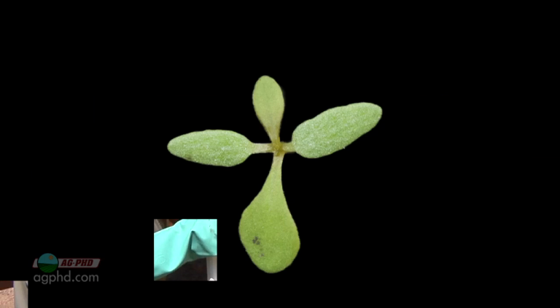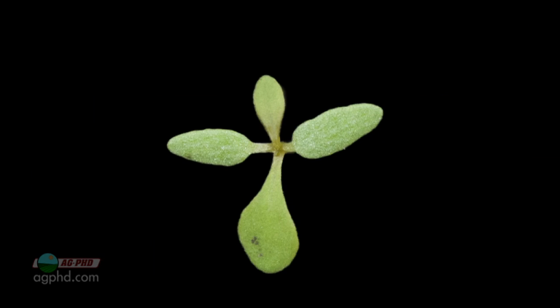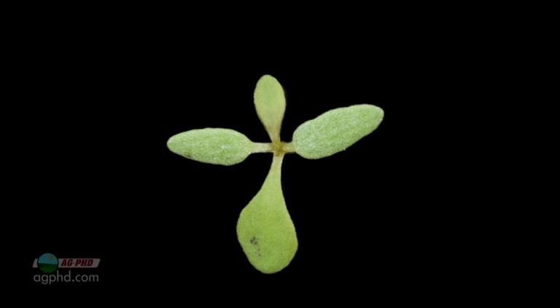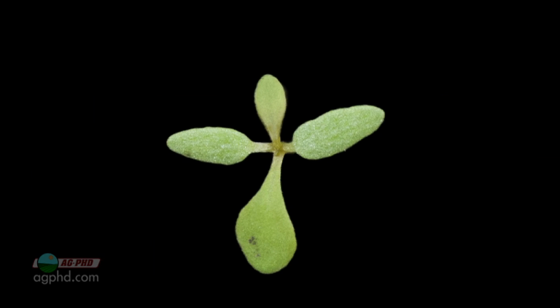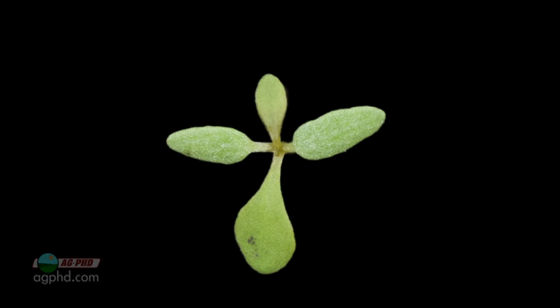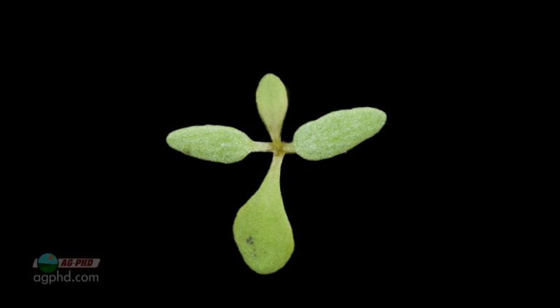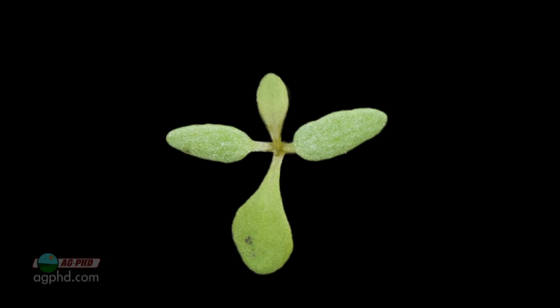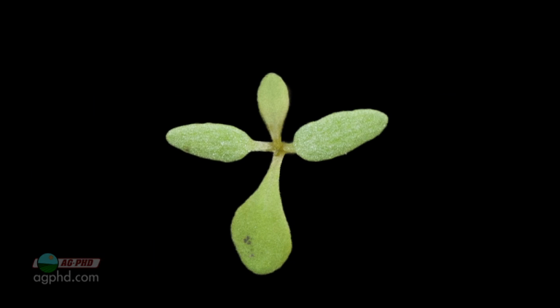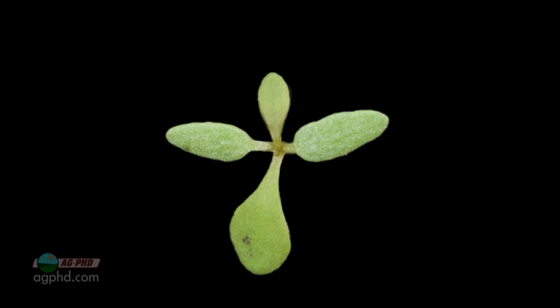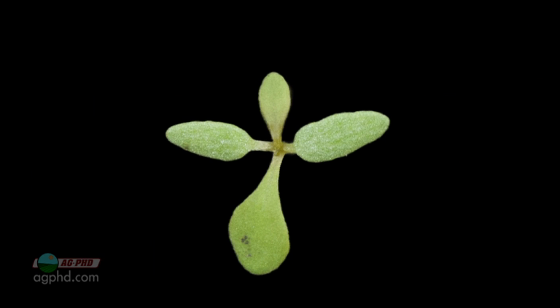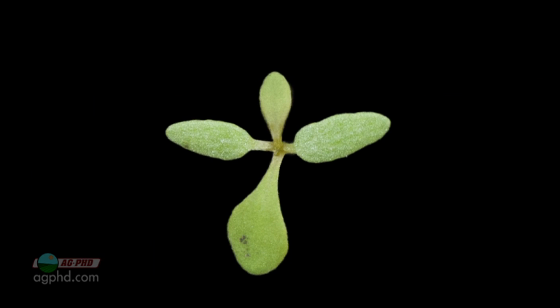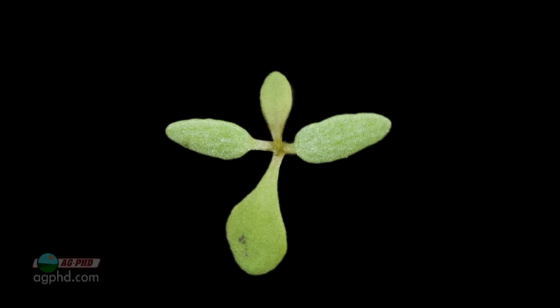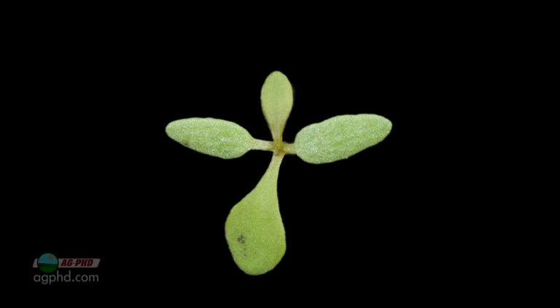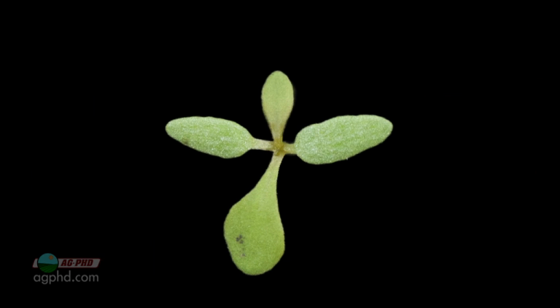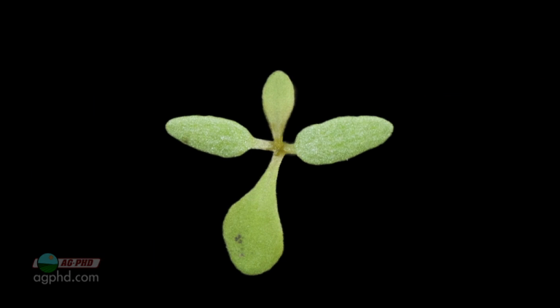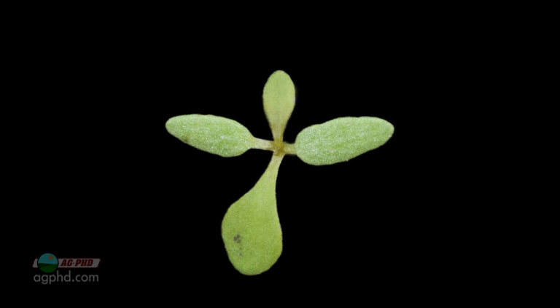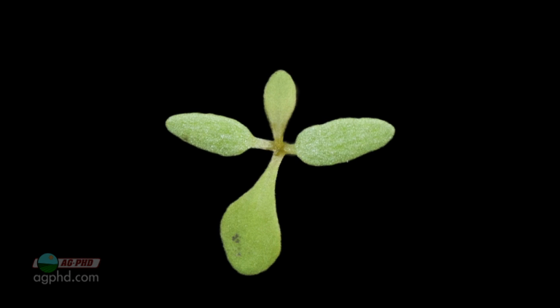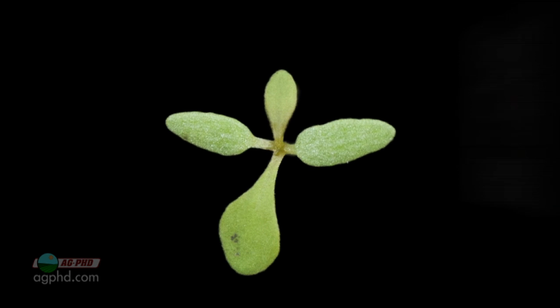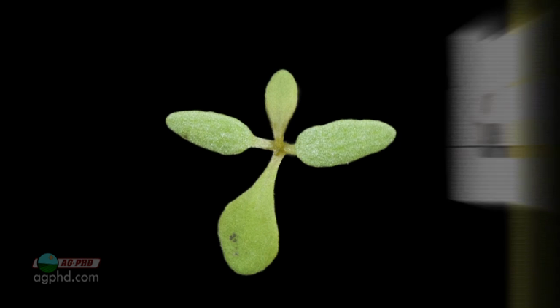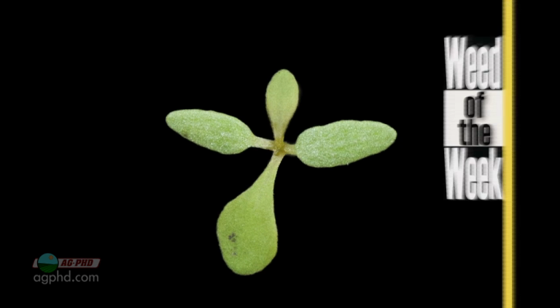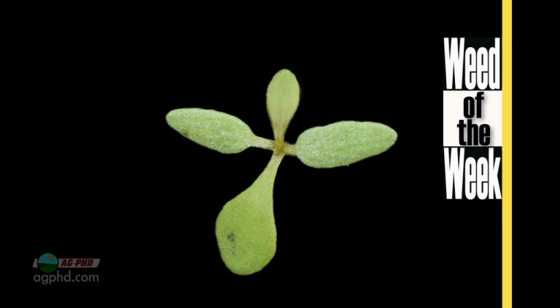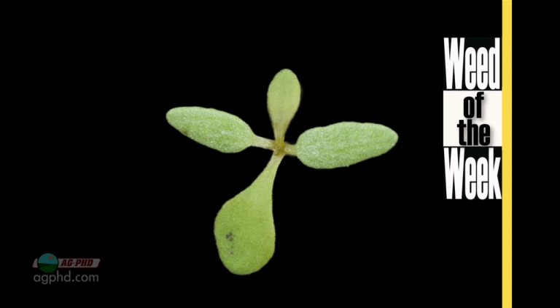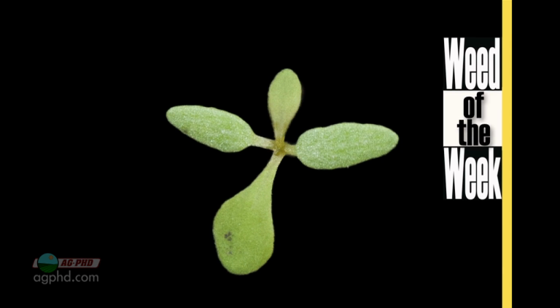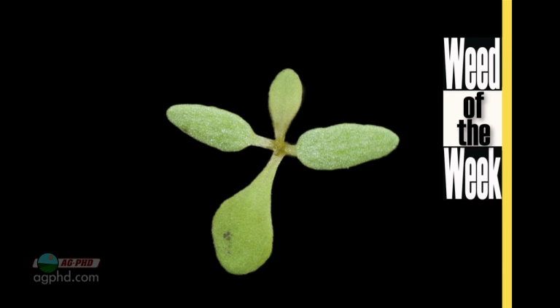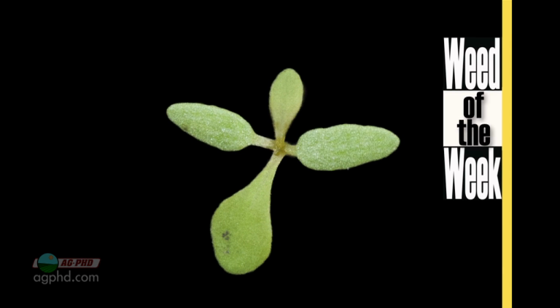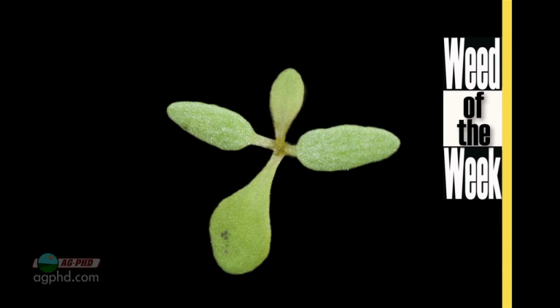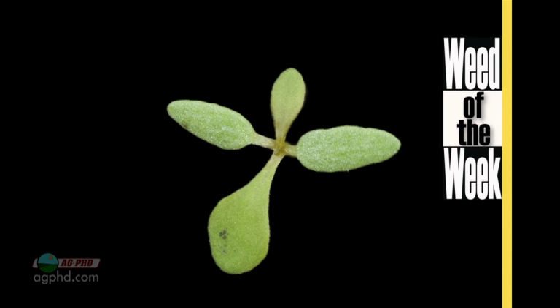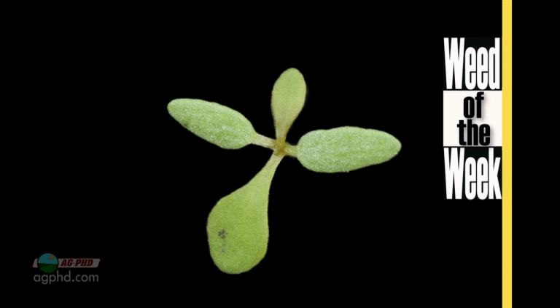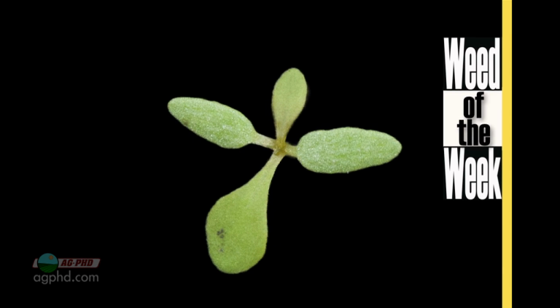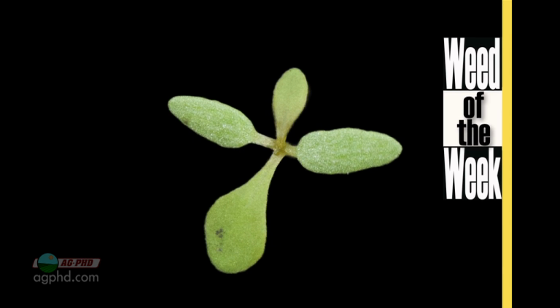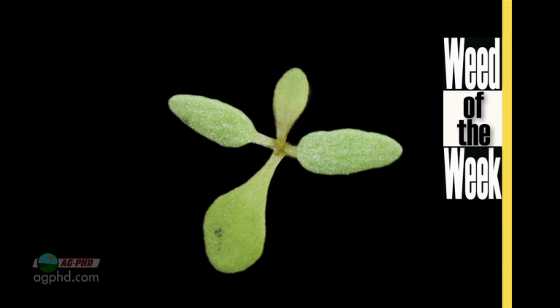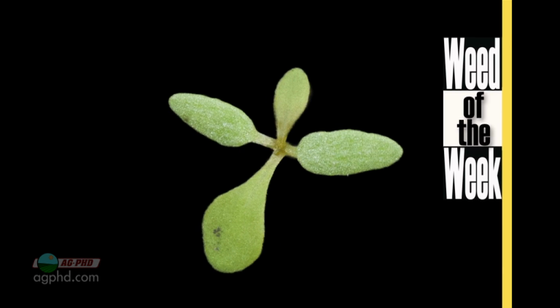So there are a lot of choices that farmers will make. One of the considerations they'll have too is, do they have our Weed of the Week? Can you identify this week's weed?